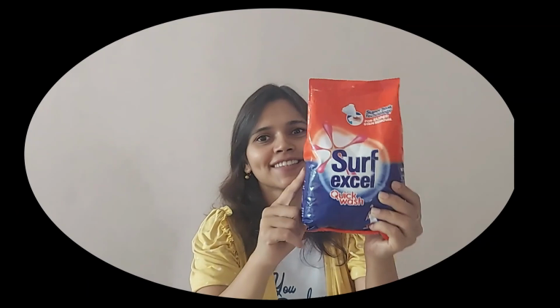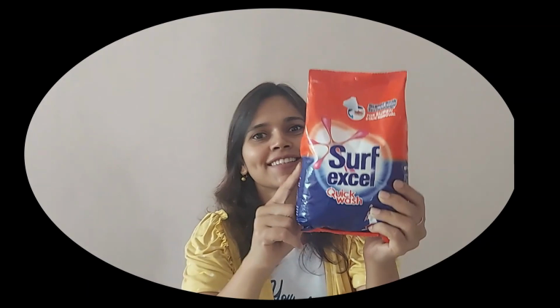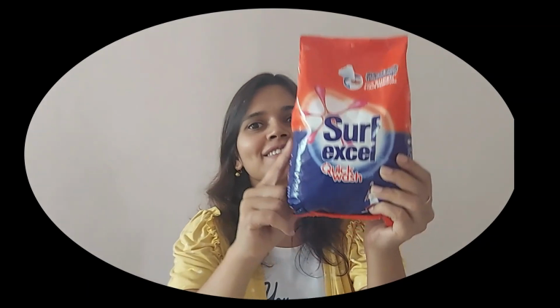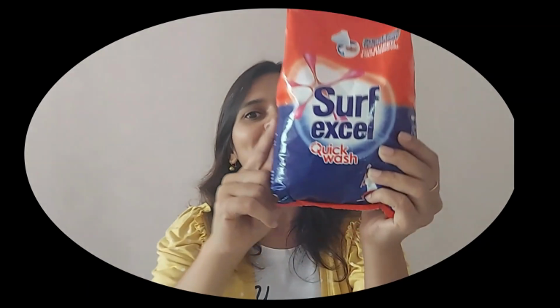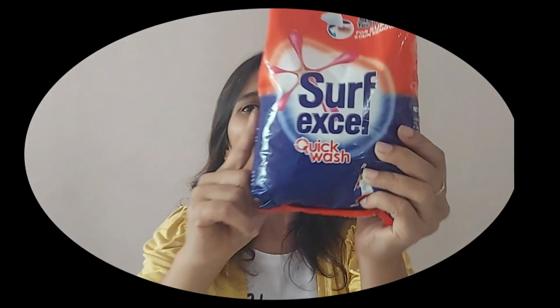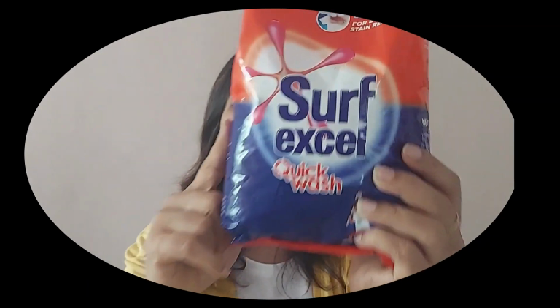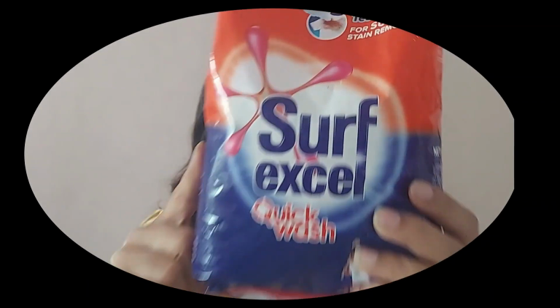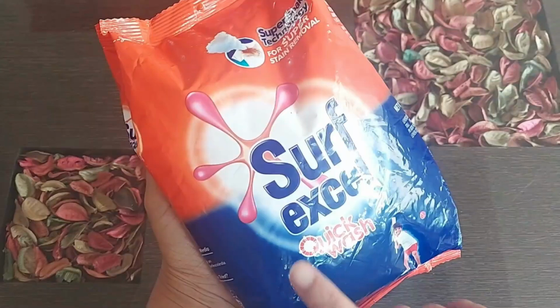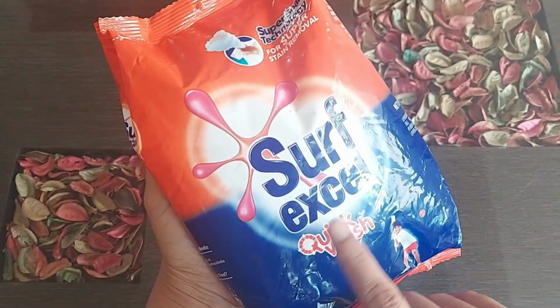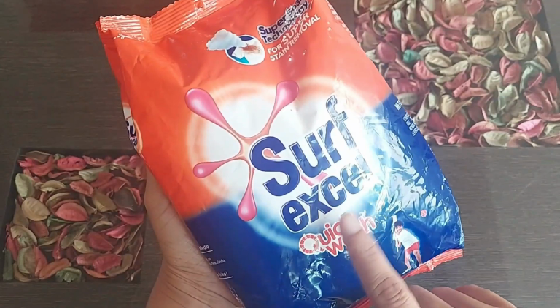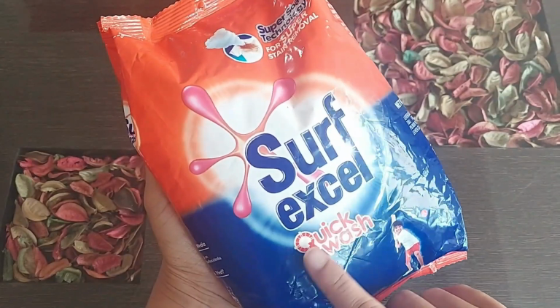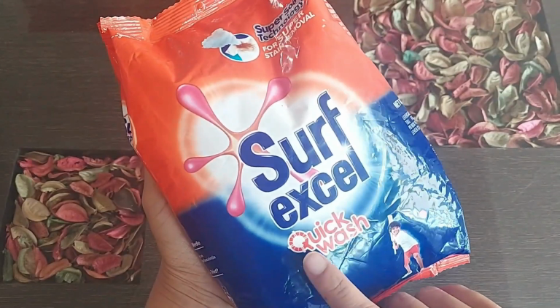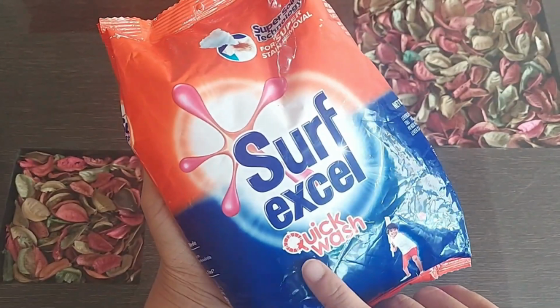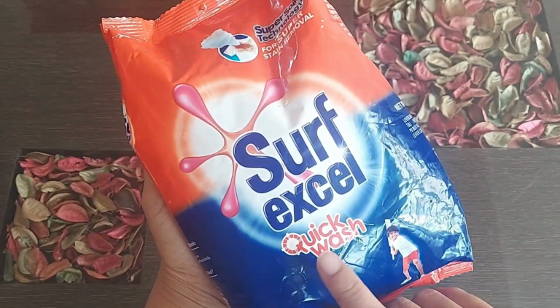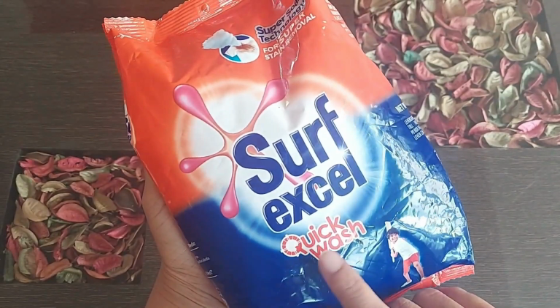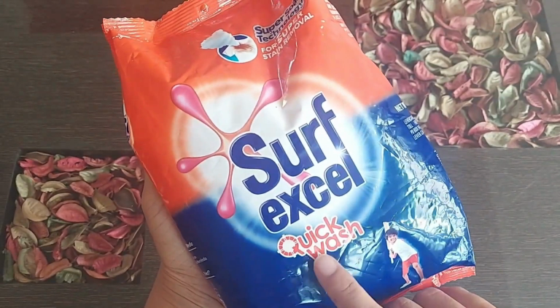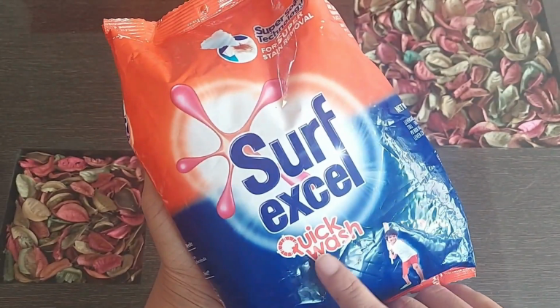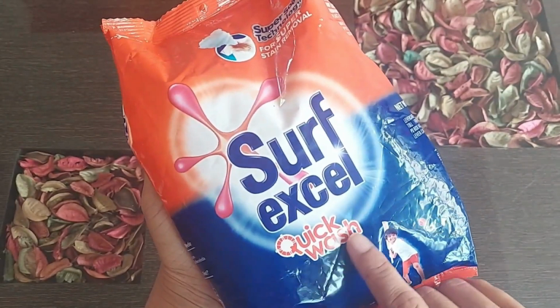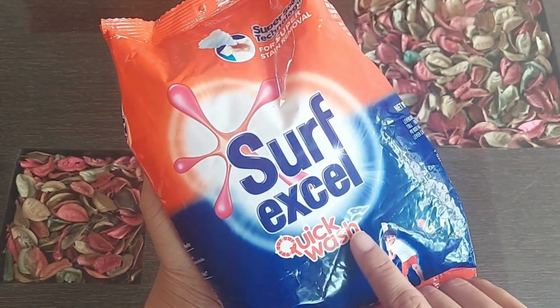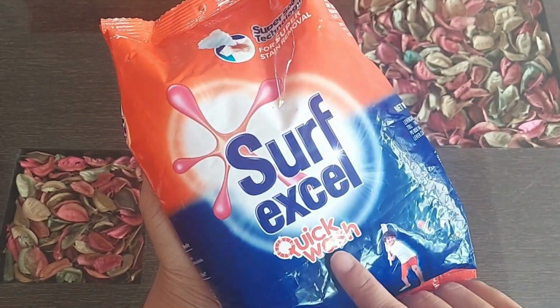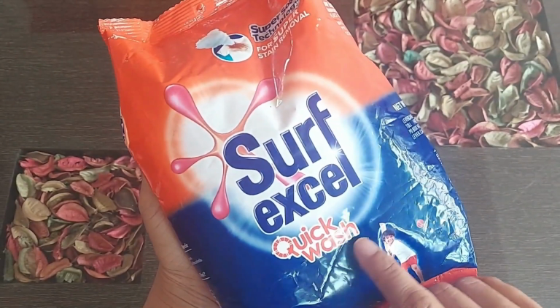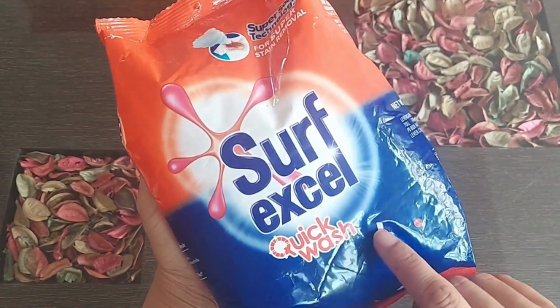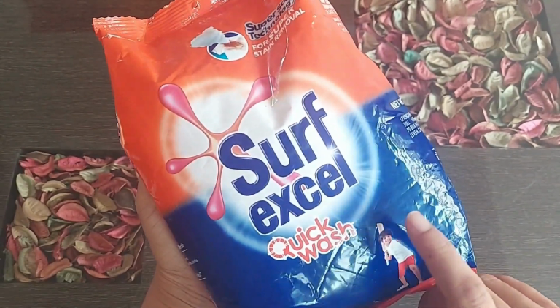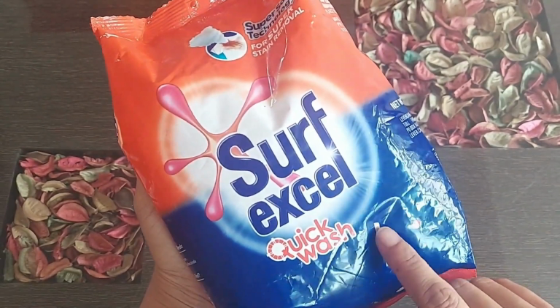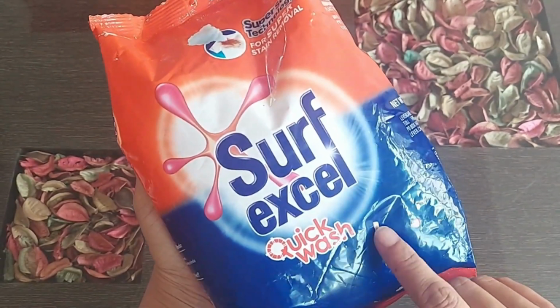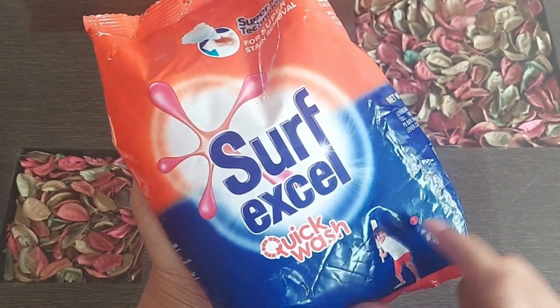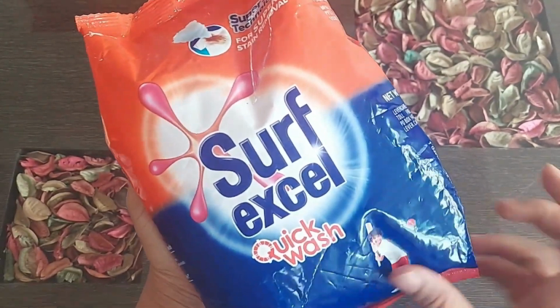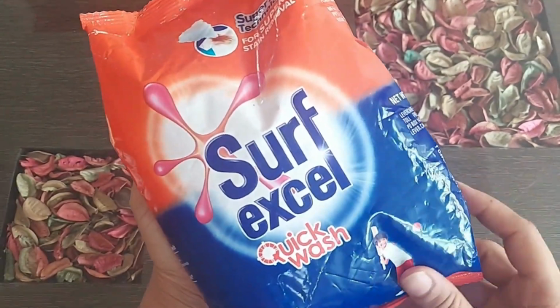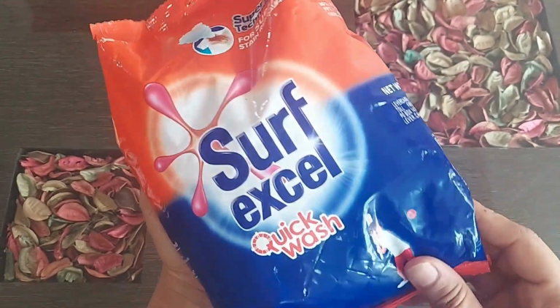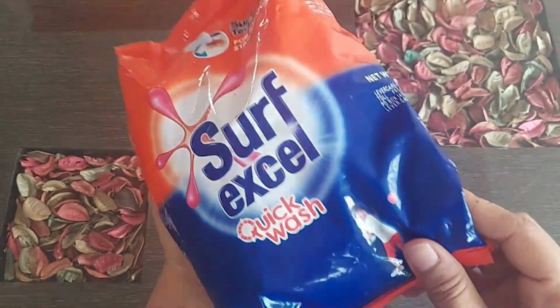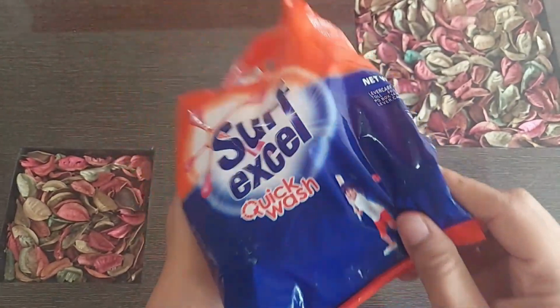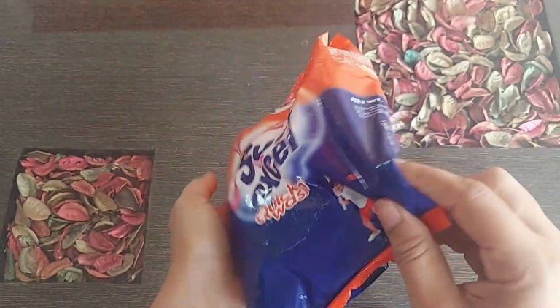Hi guys, in this video I am going to show you a review and demo of Surf Excel Quick Wash.